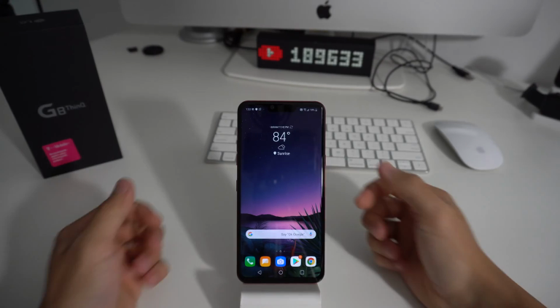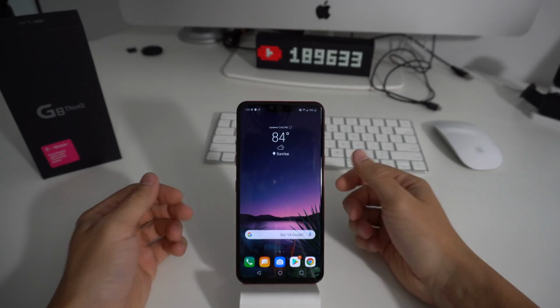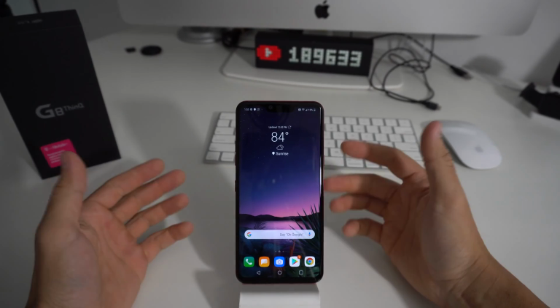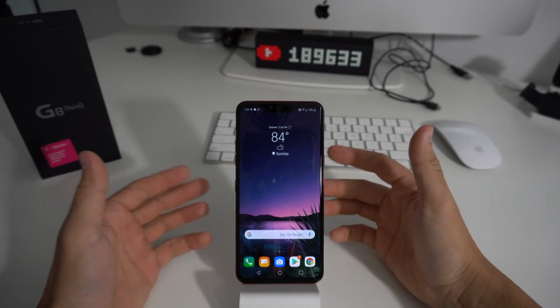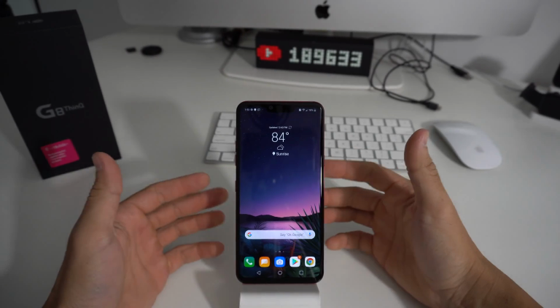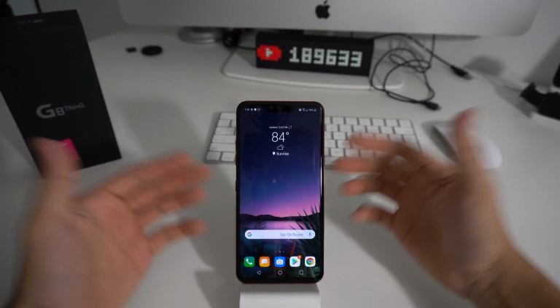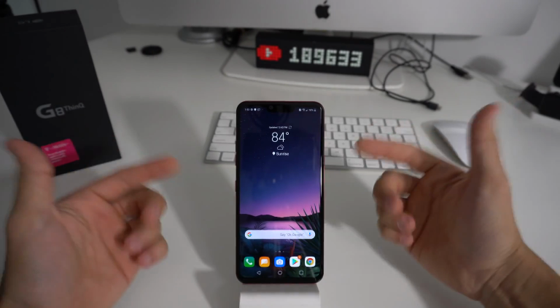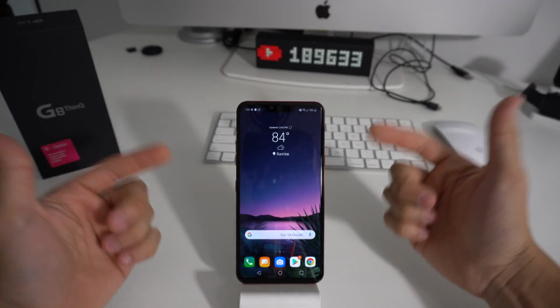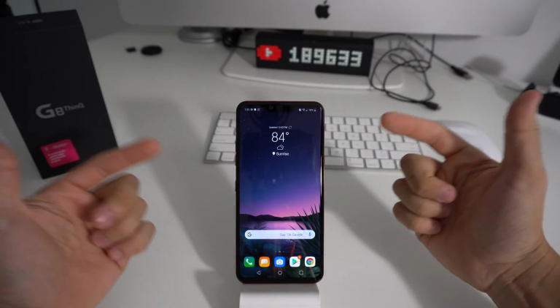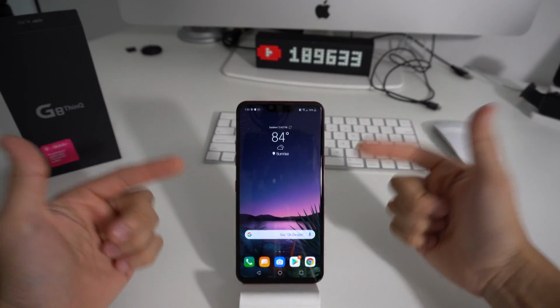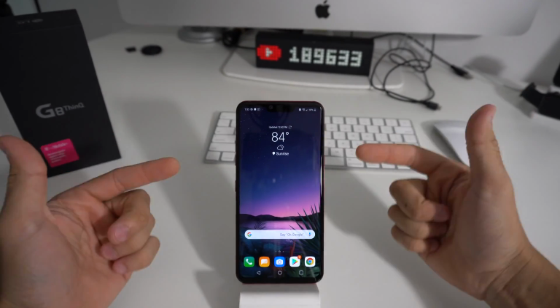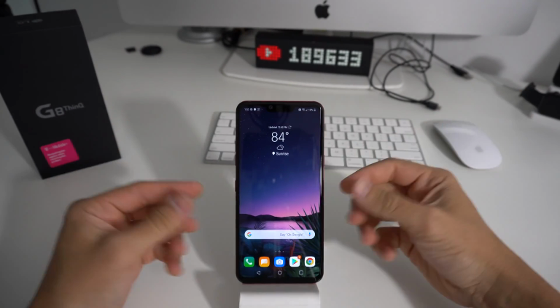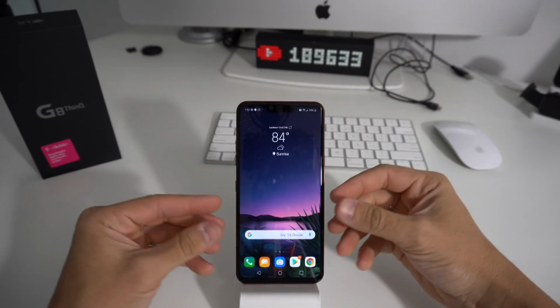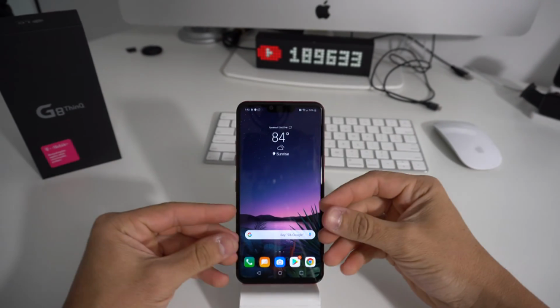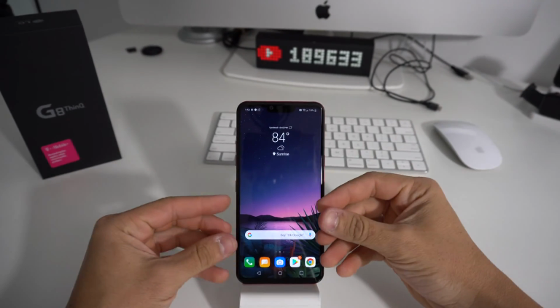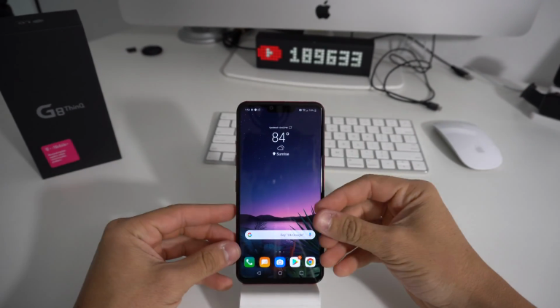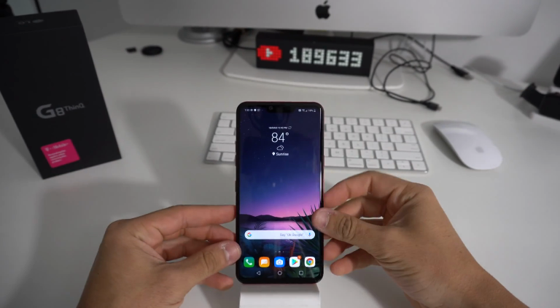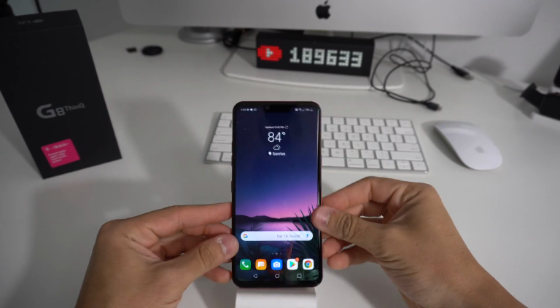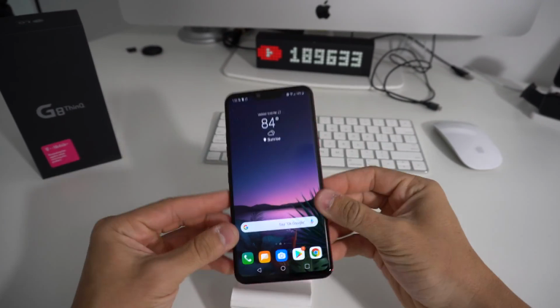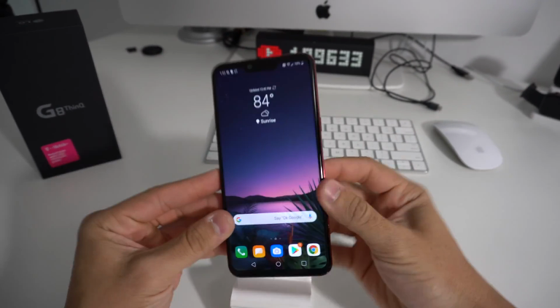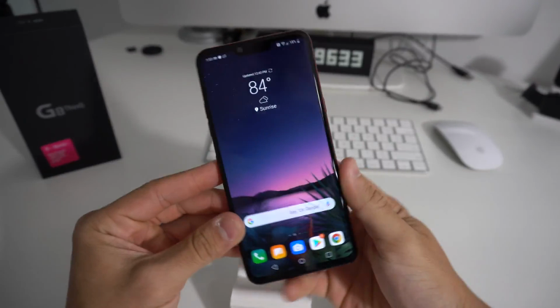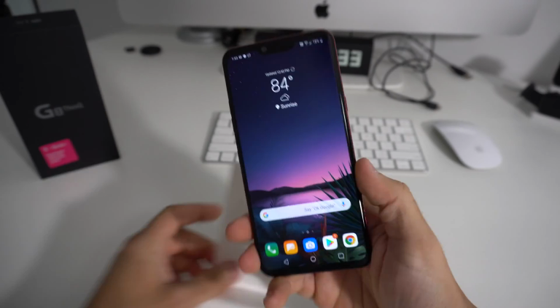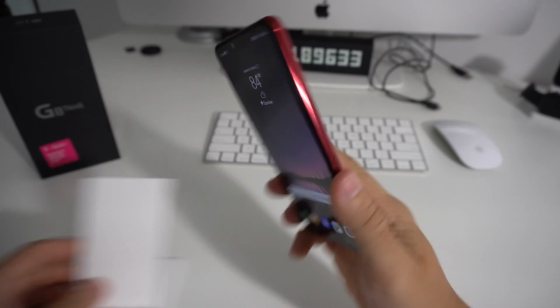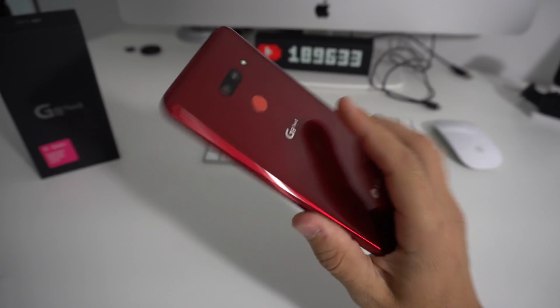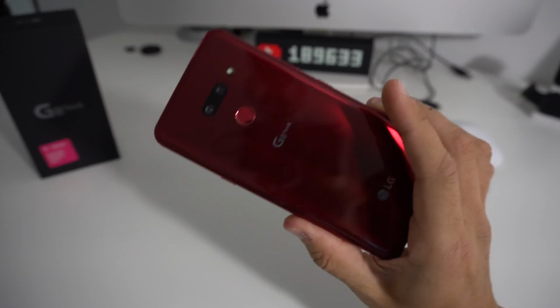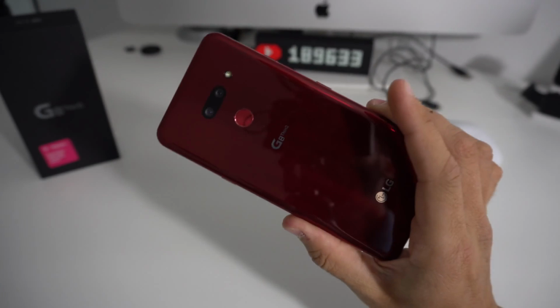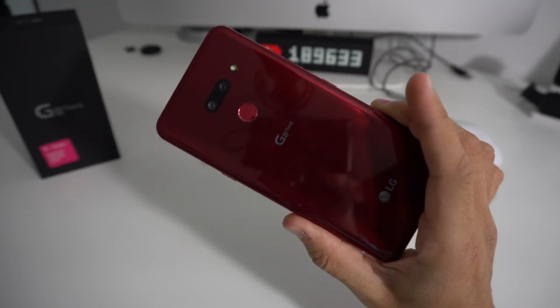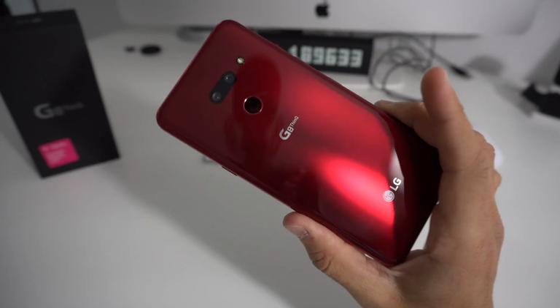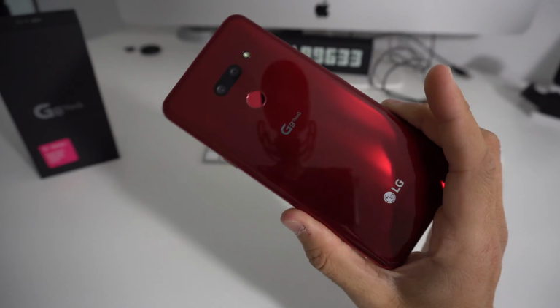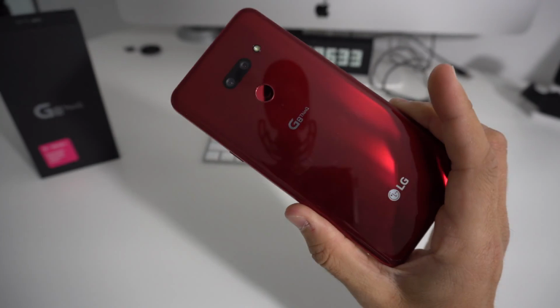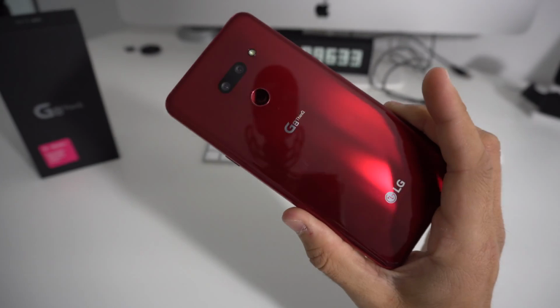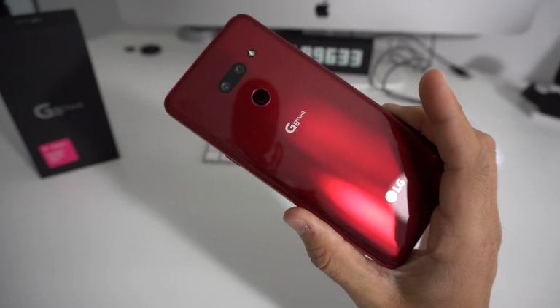Hey there, what's up everyone? In this video, I'm going to show you how to hard factory reset your LG G8 ThinQ.